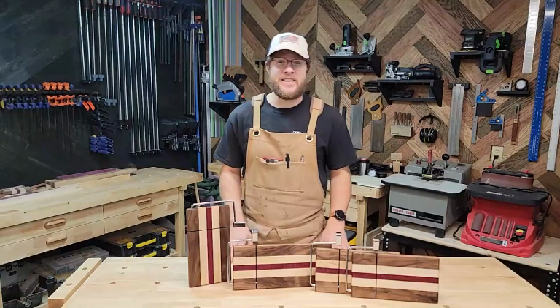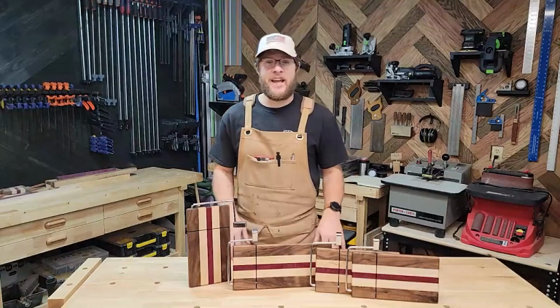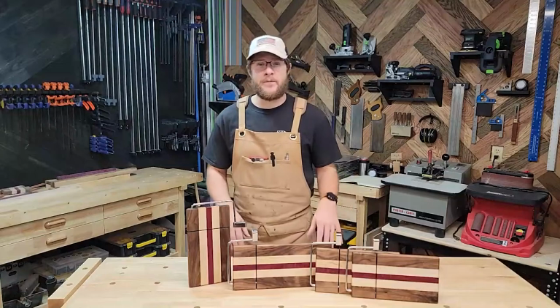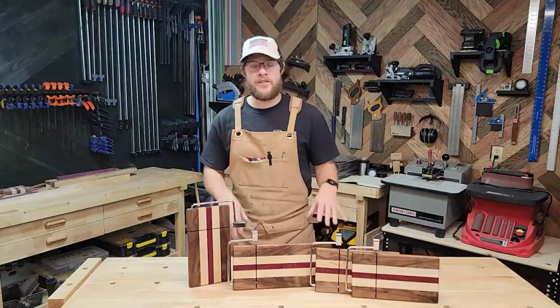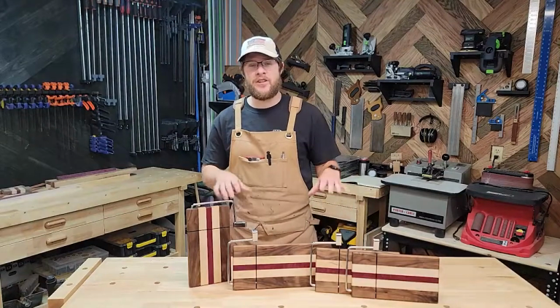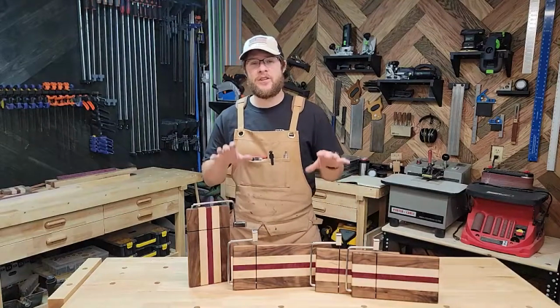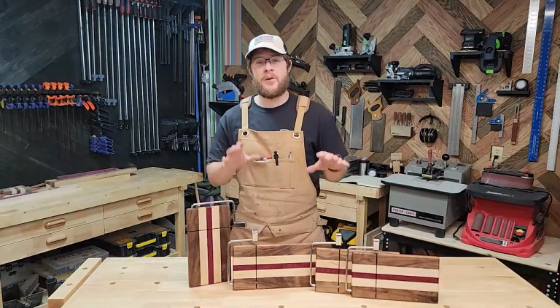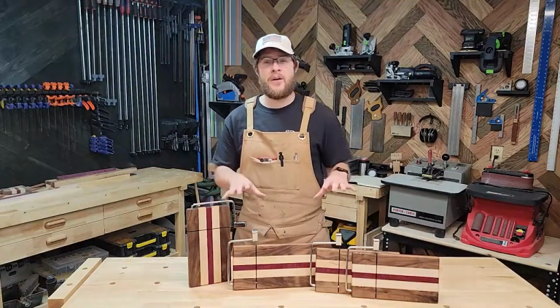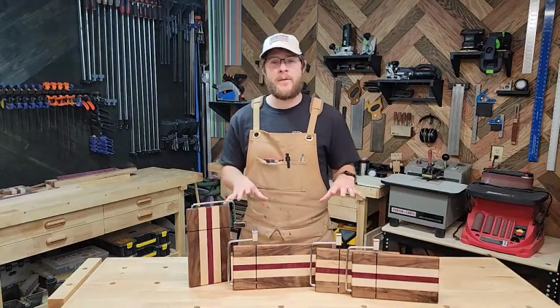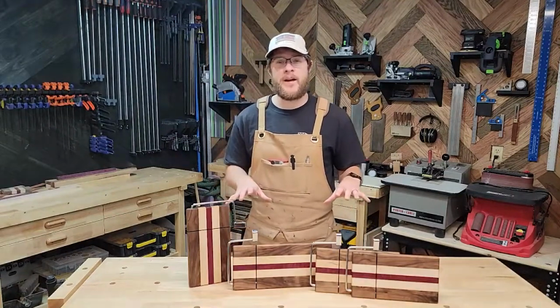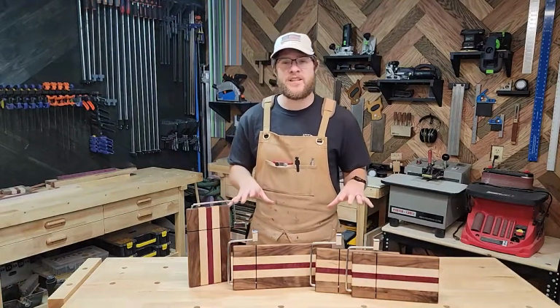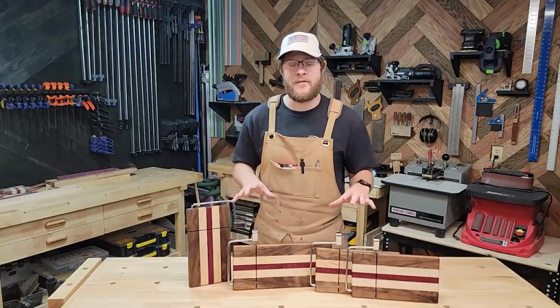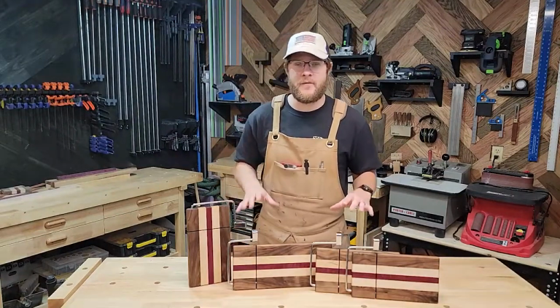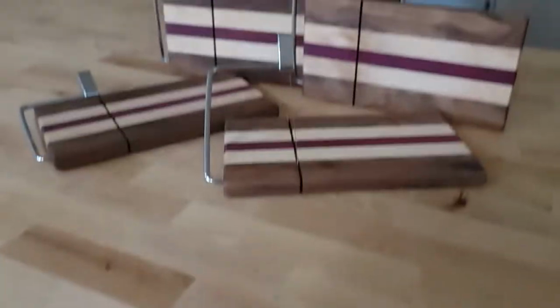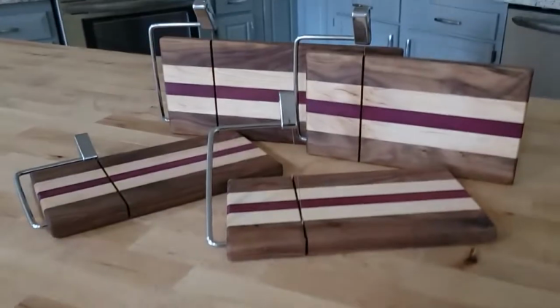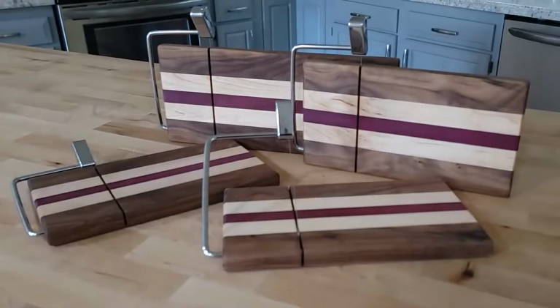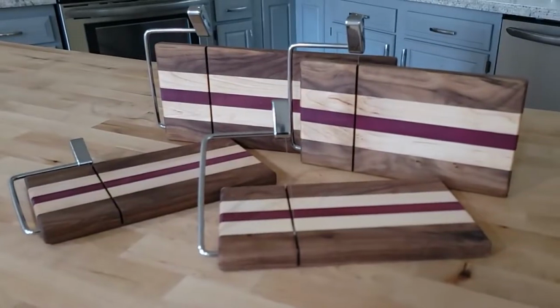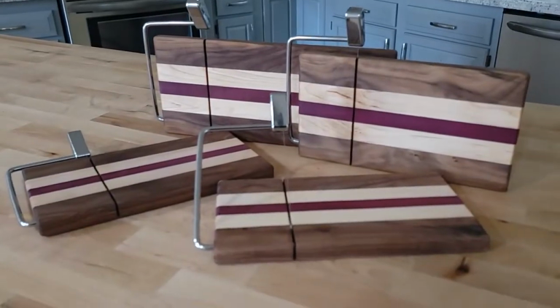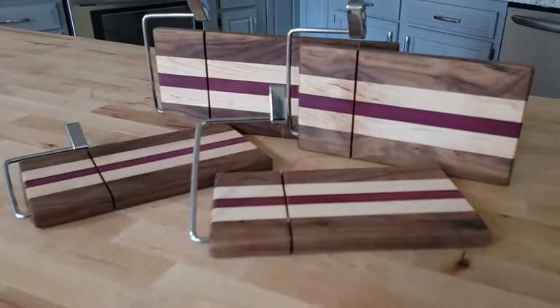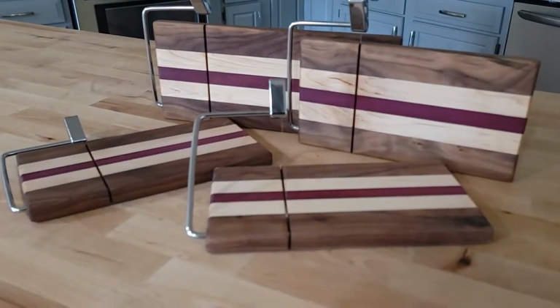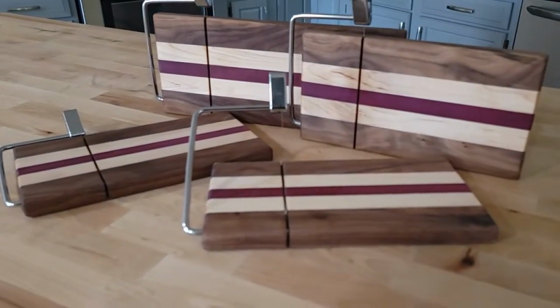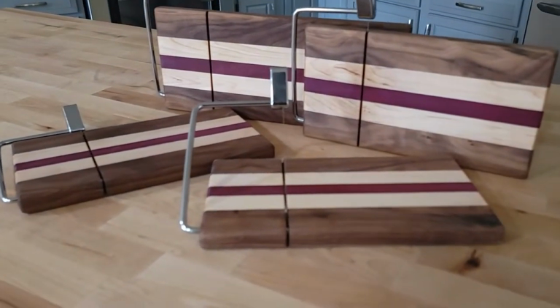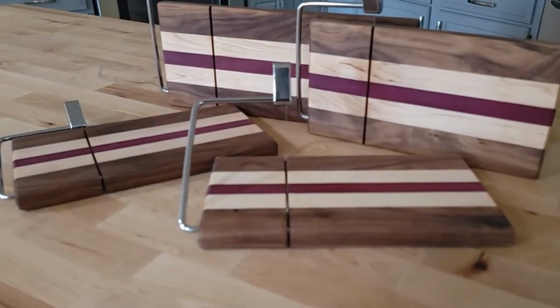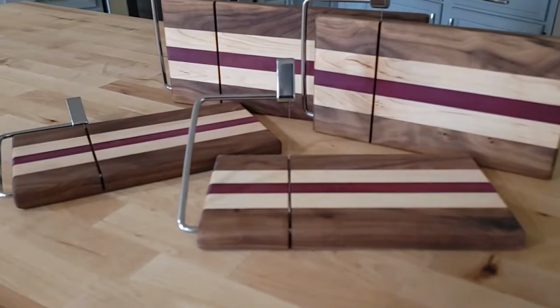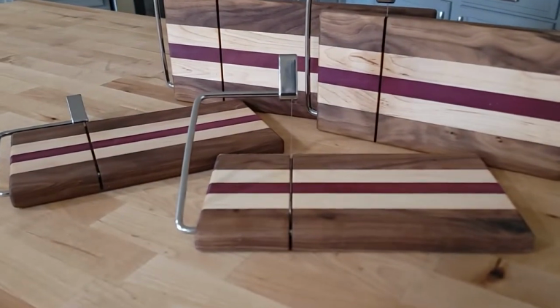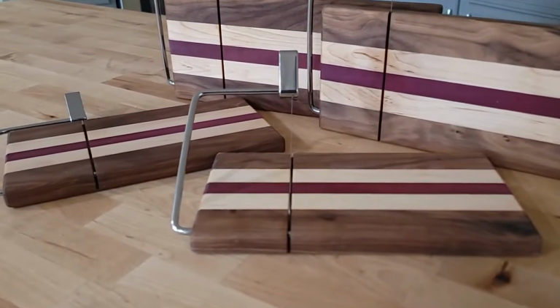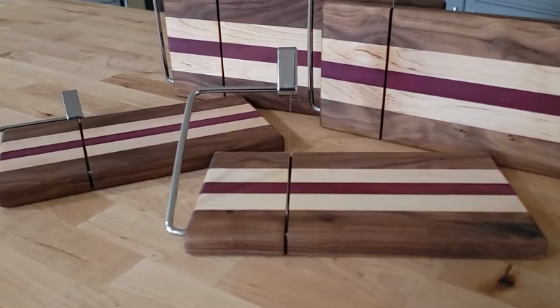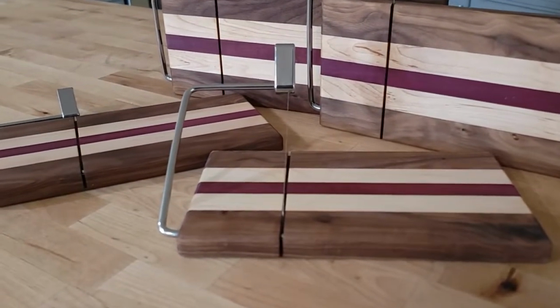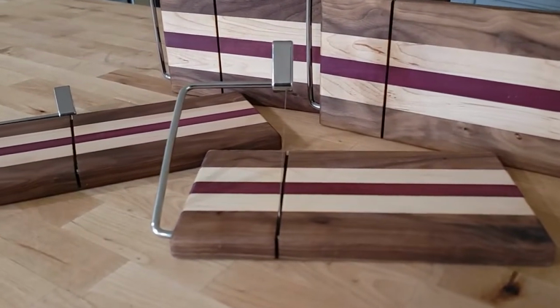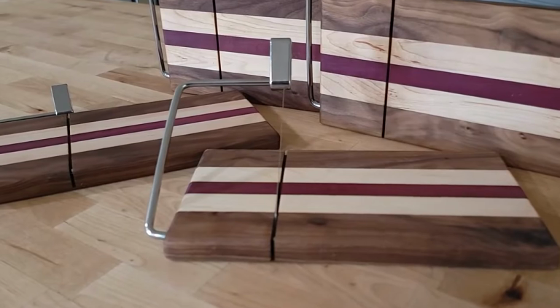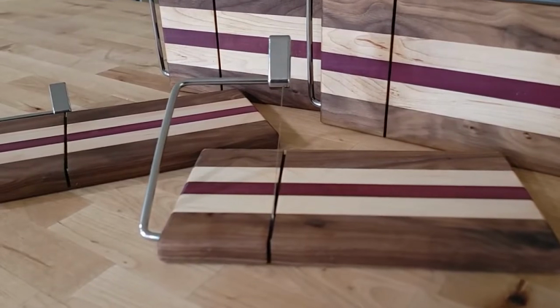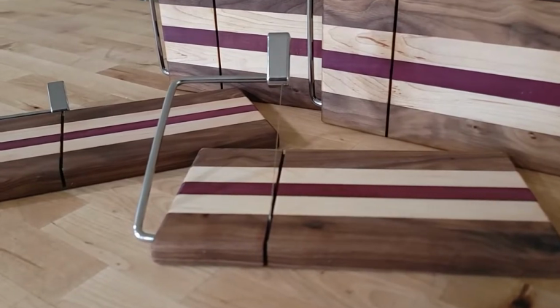Today I'm going to show you how I batched out four of these cheese slicing boards to give out as Christmas gifts this year.